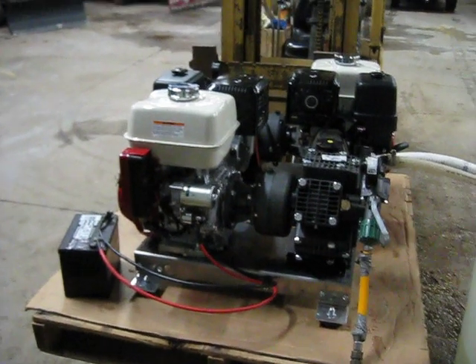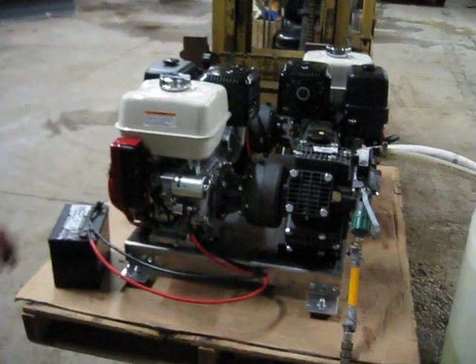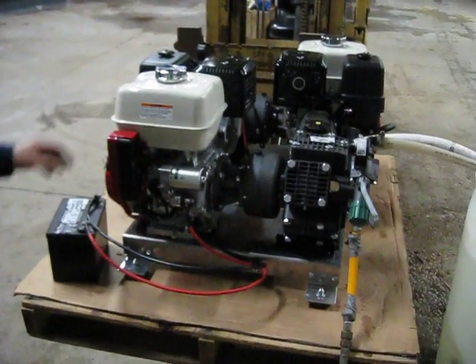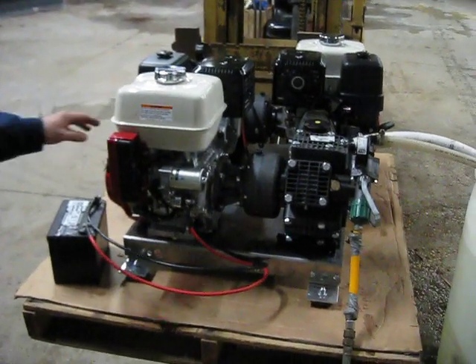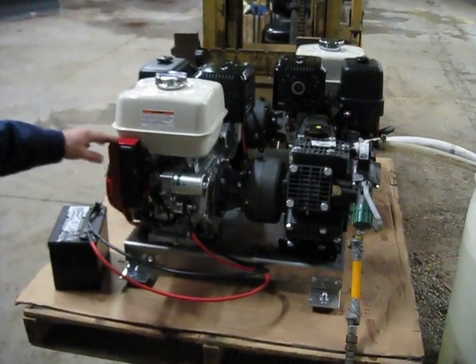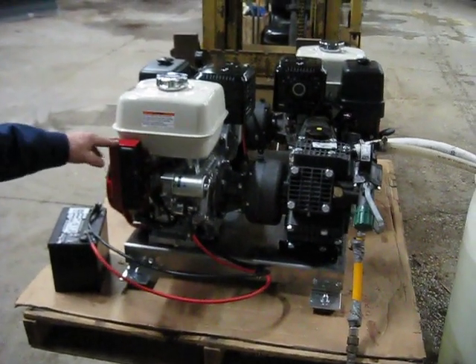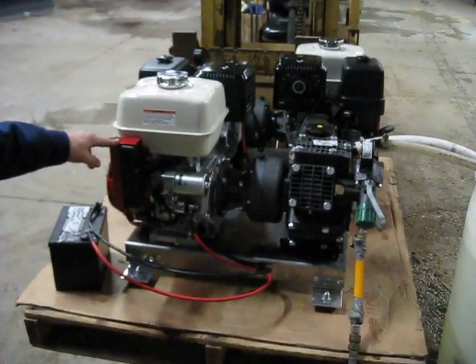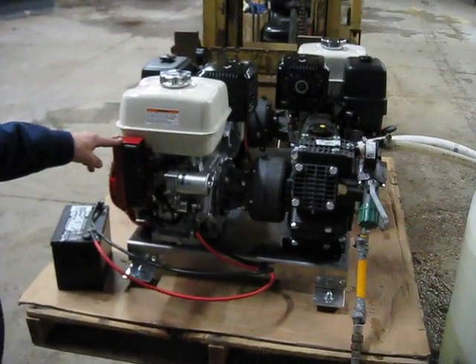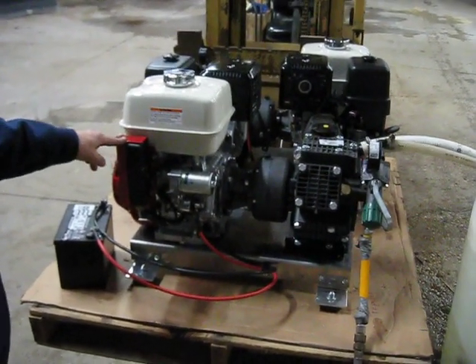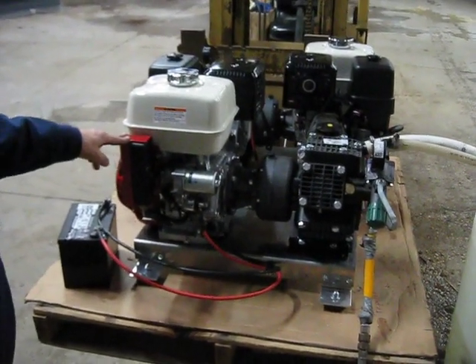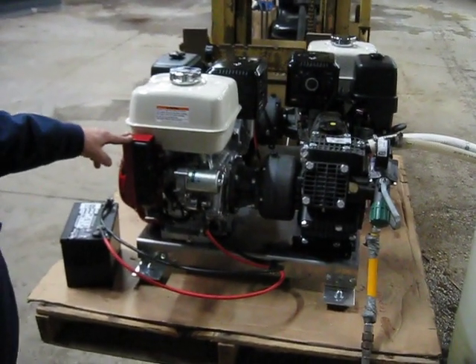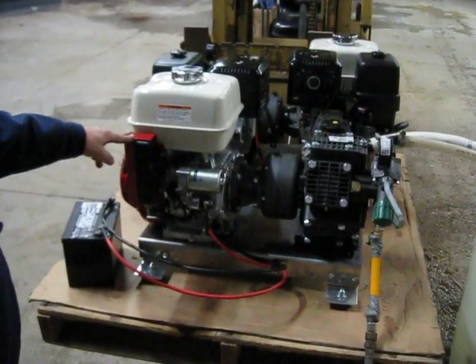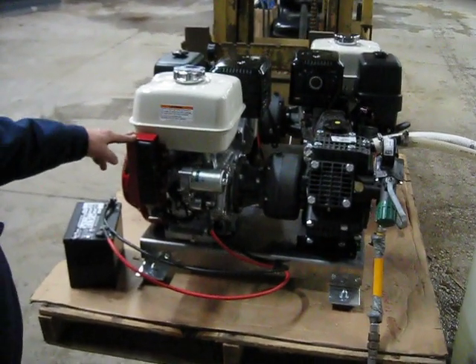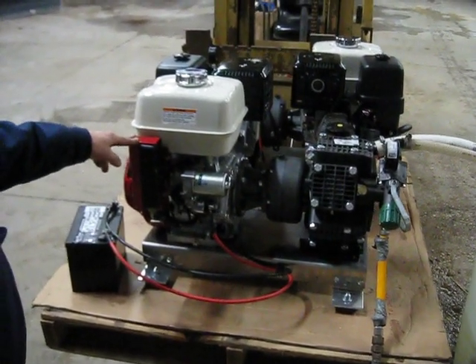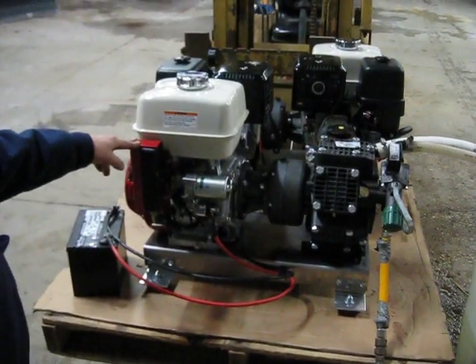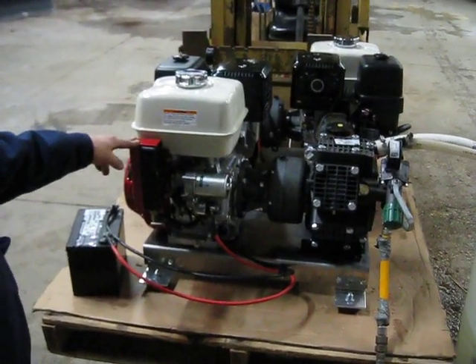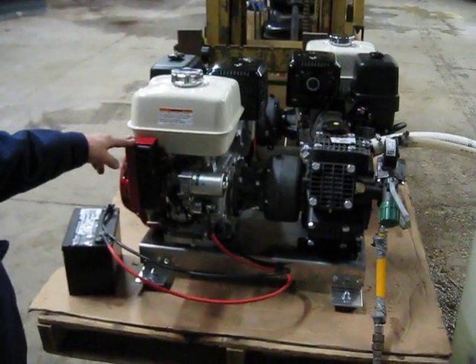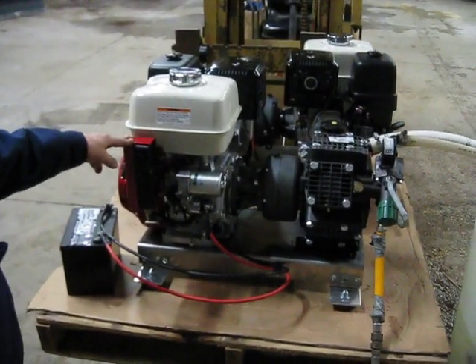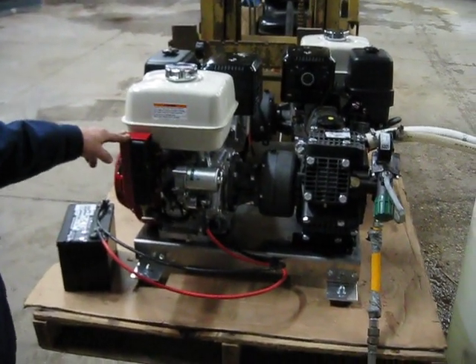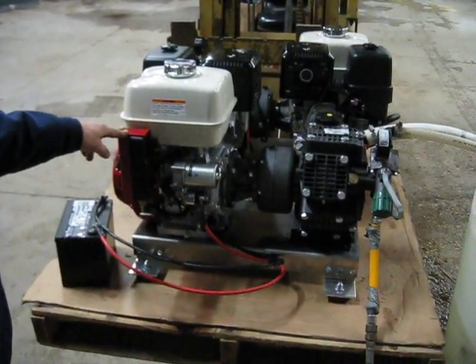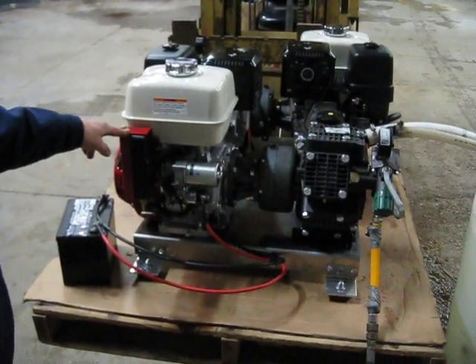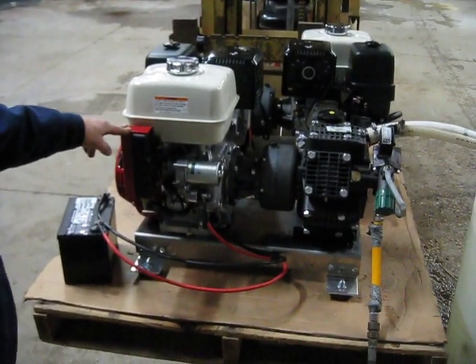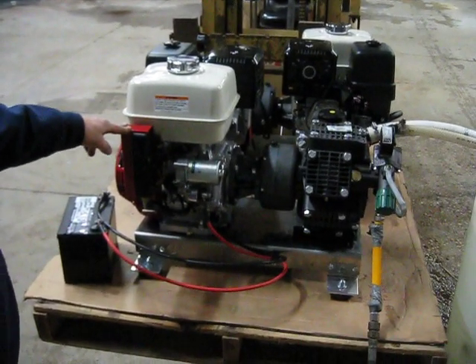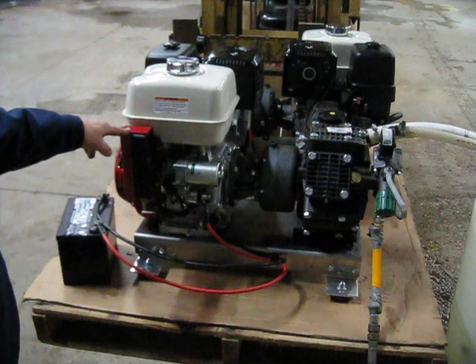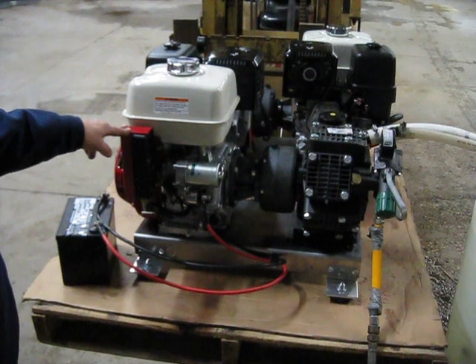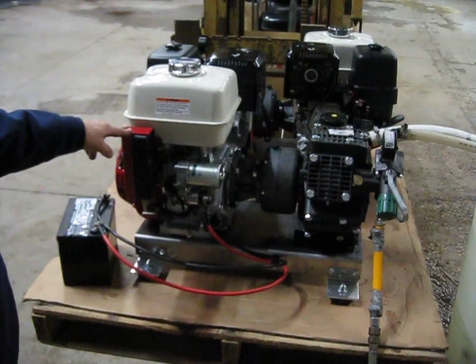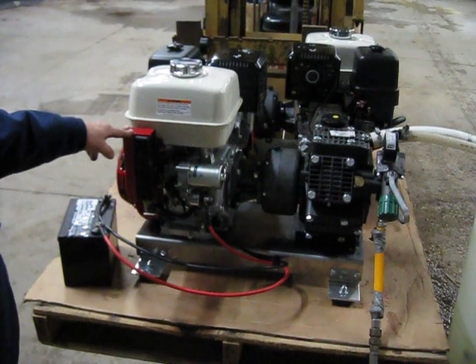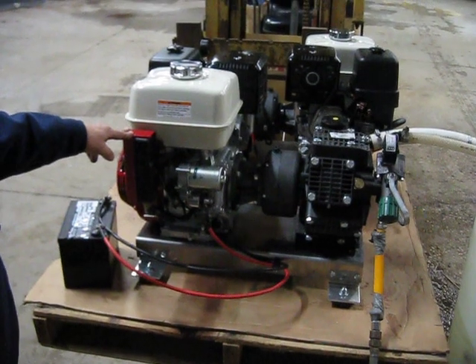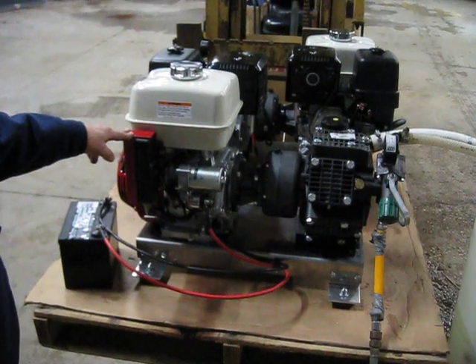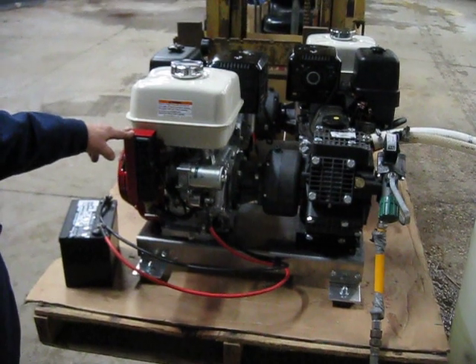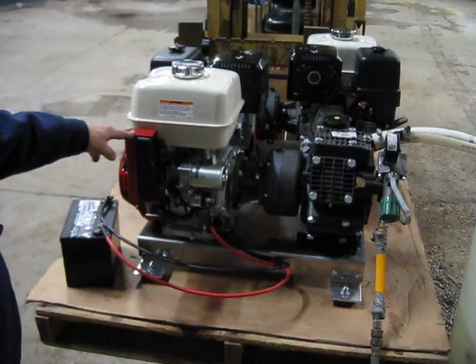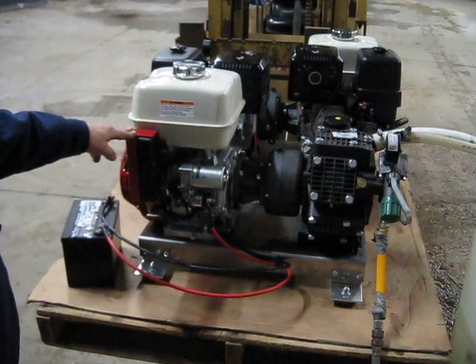Okay, here we are with our new low-pressure, high-volume chemical applicator system.